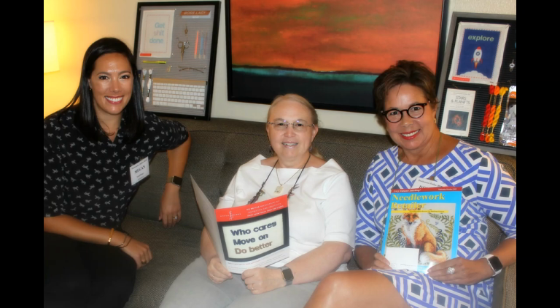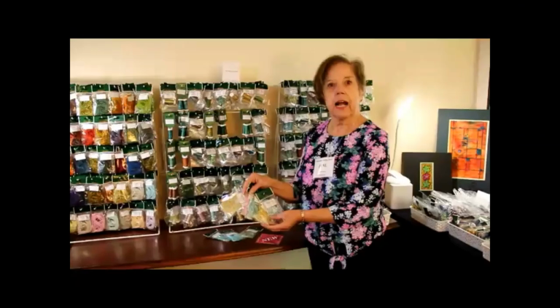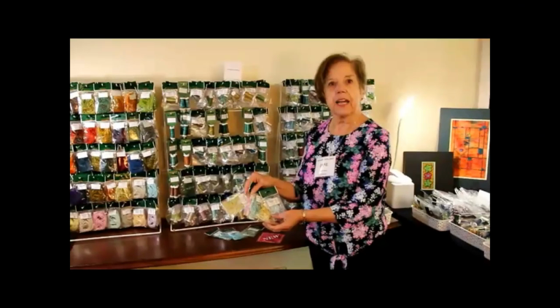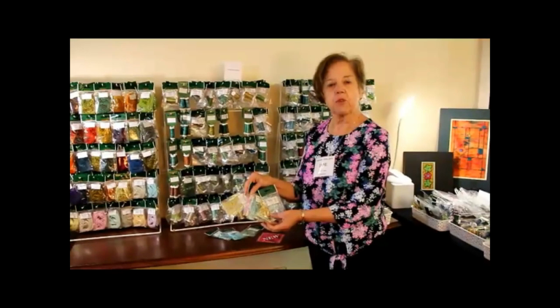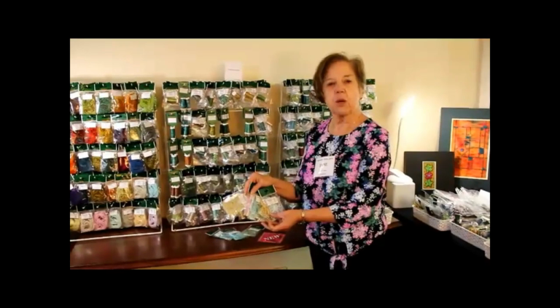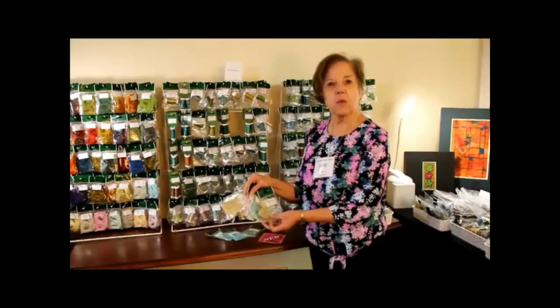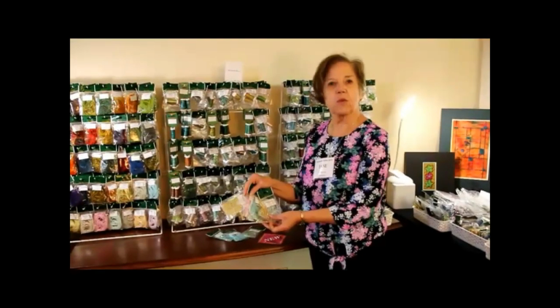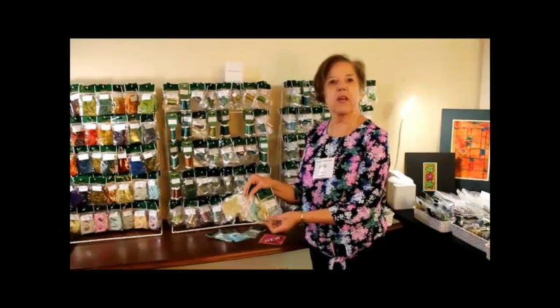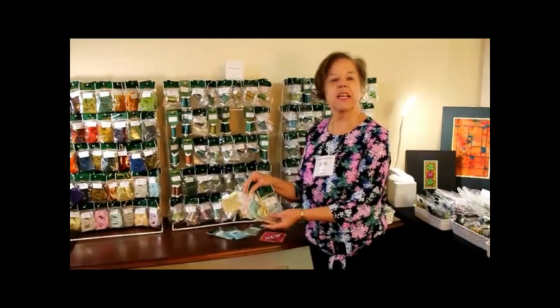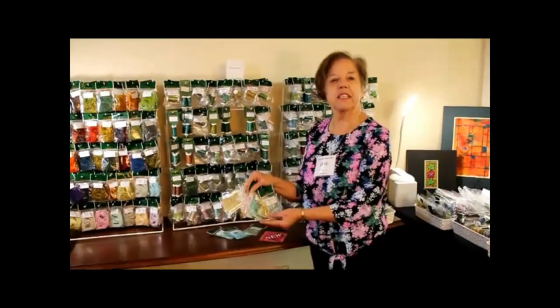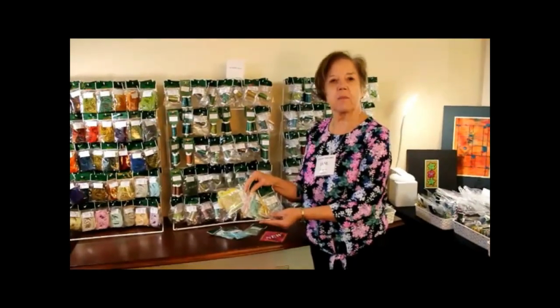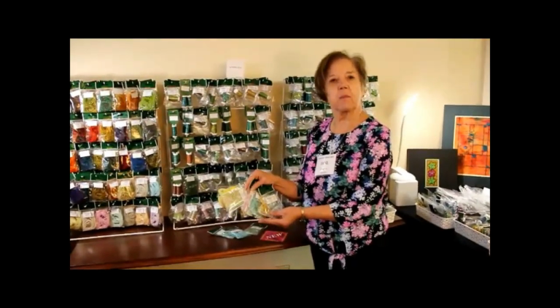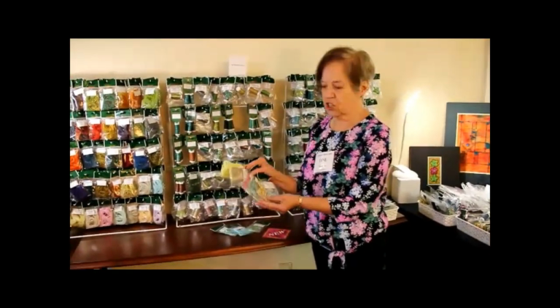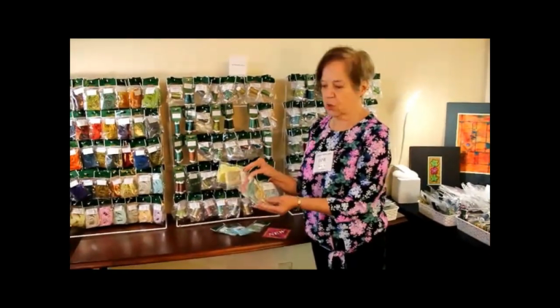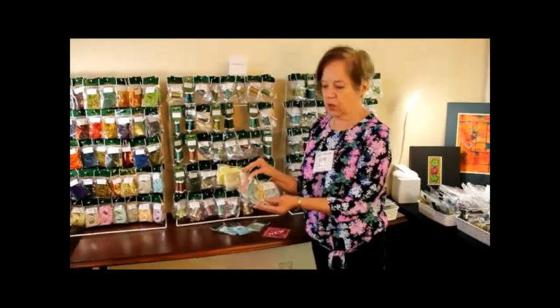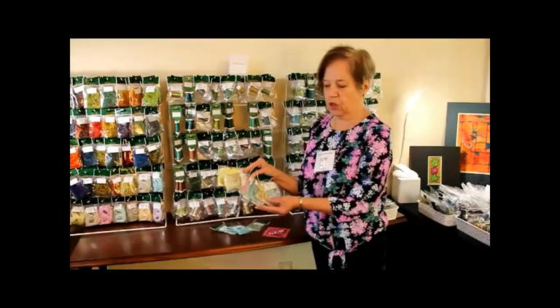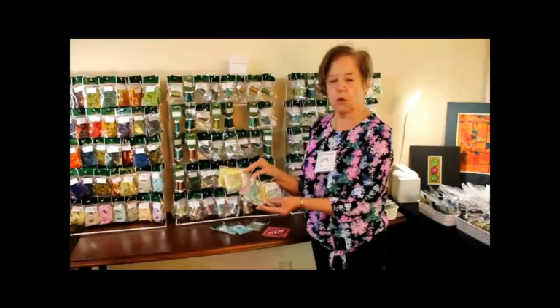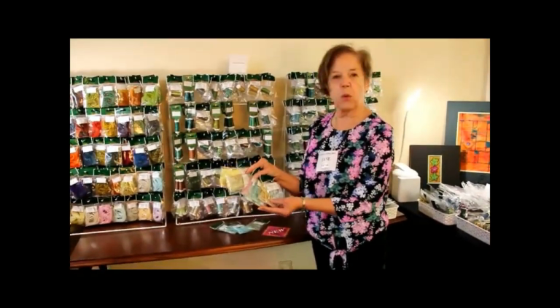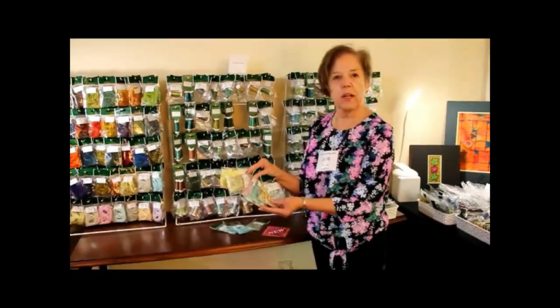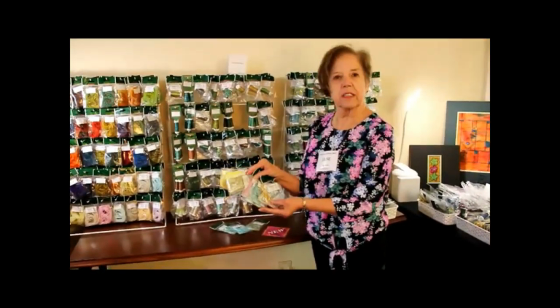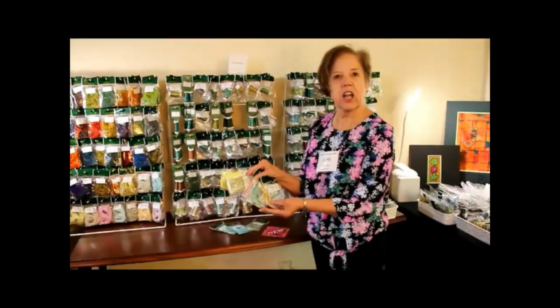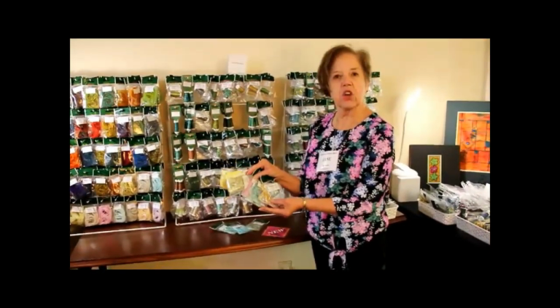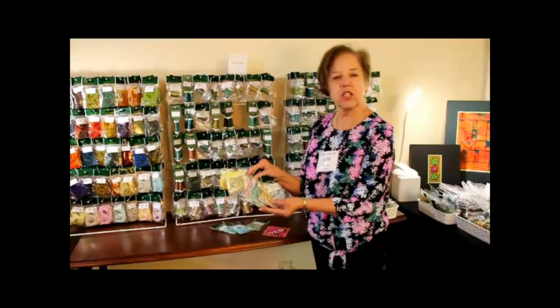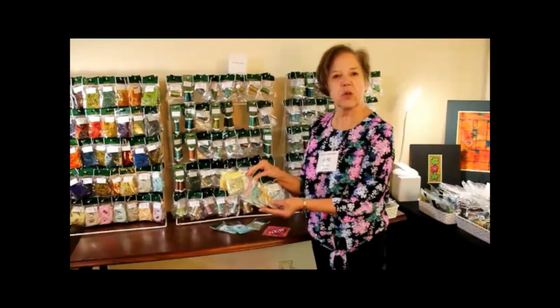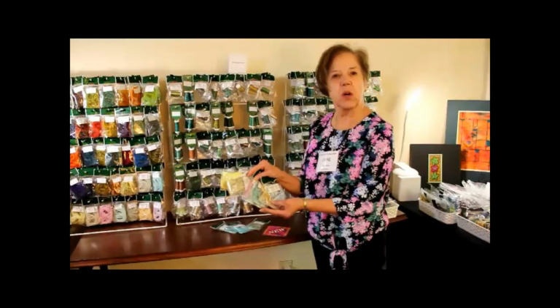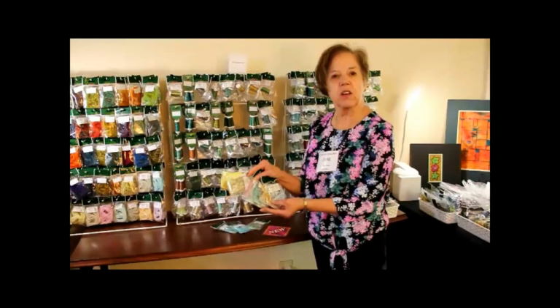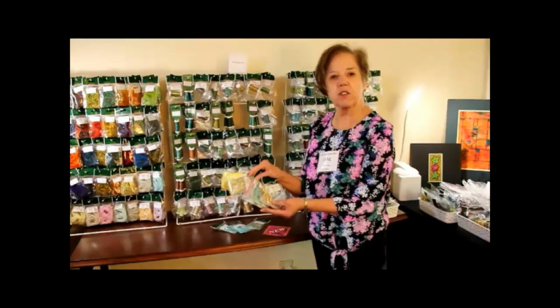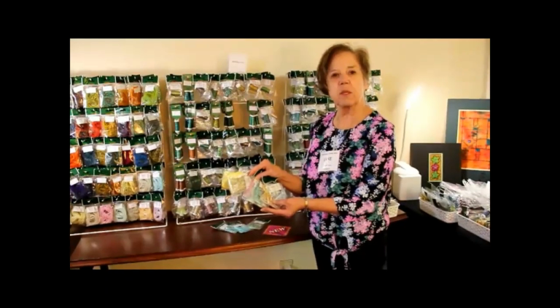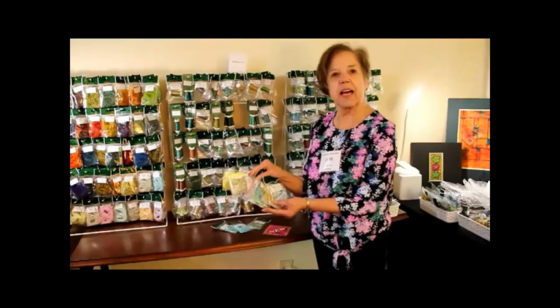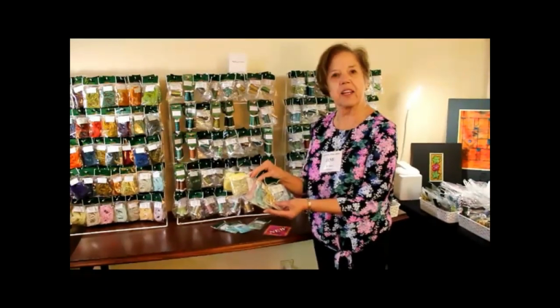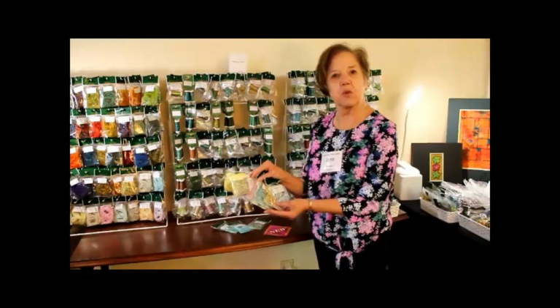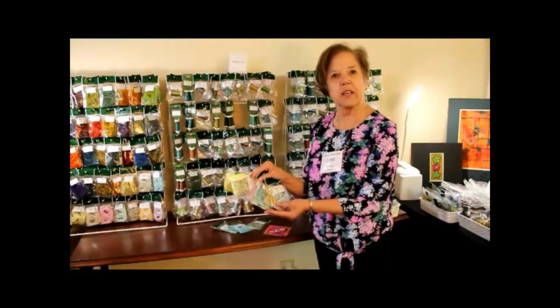Hi, I'm Jane with Threadnuts. I'm doing the new colors — 10 new colors — a metallic twist.